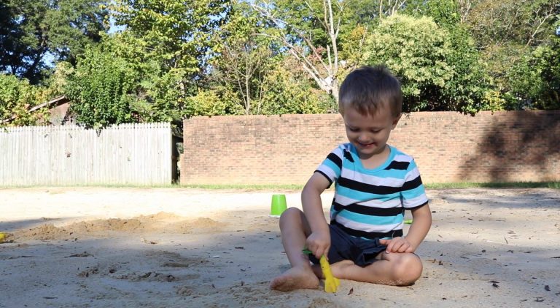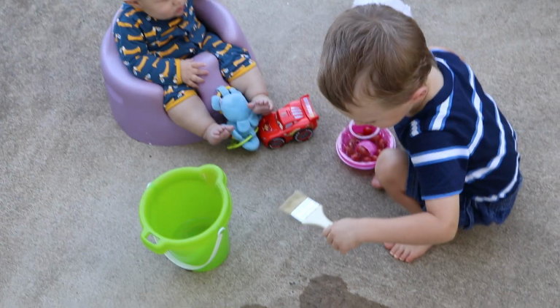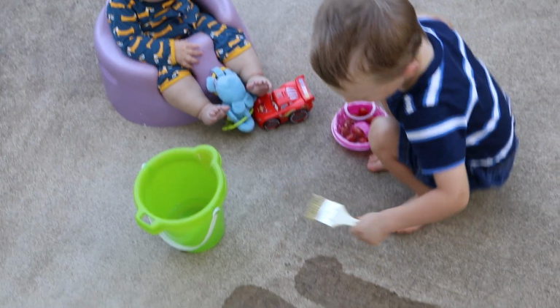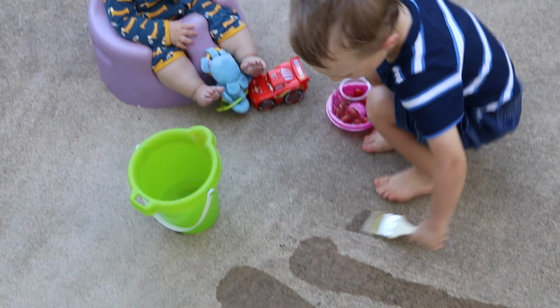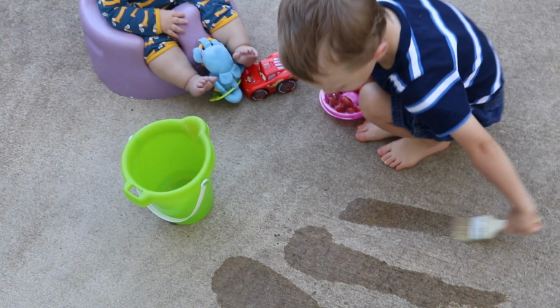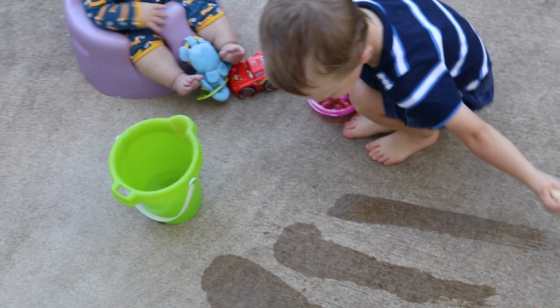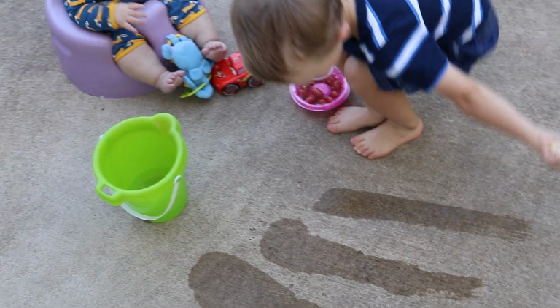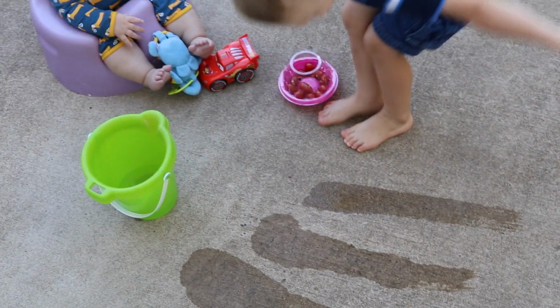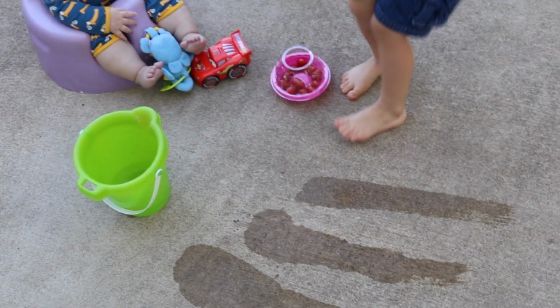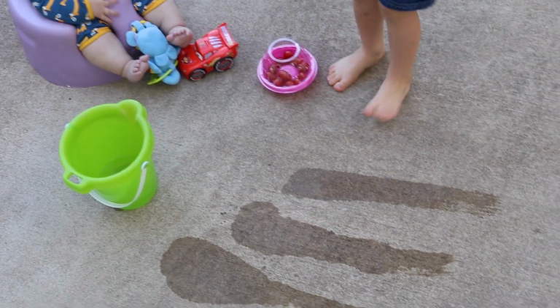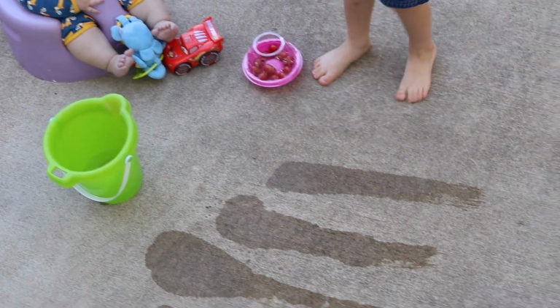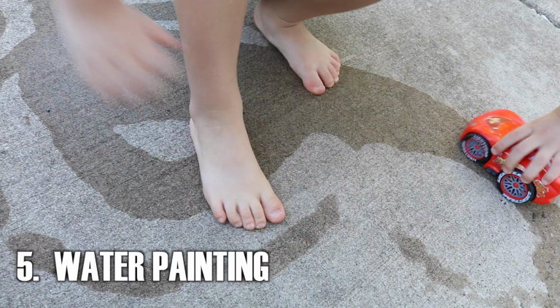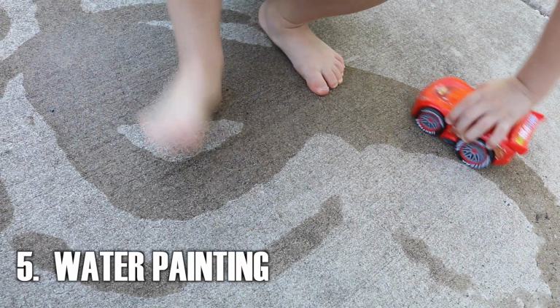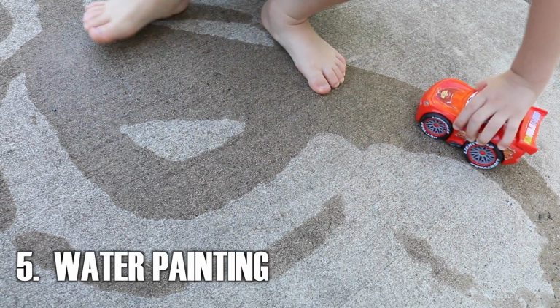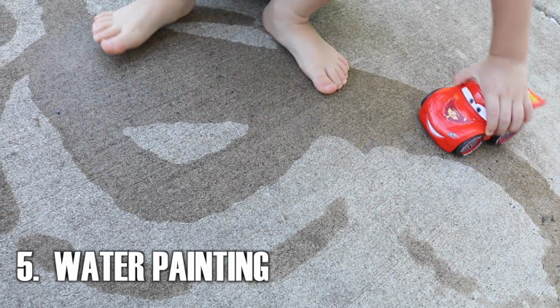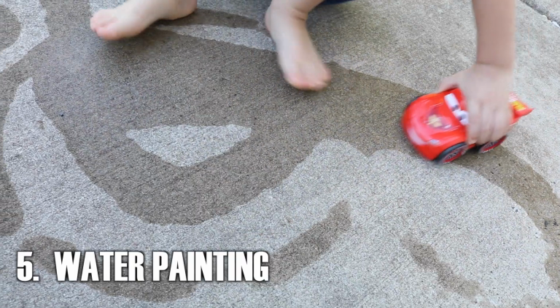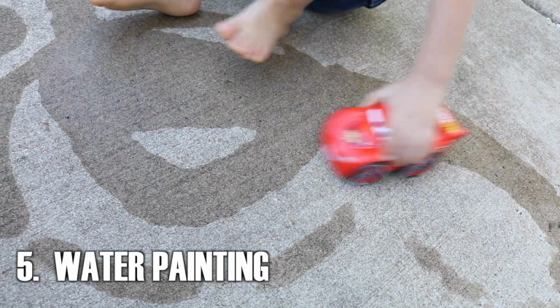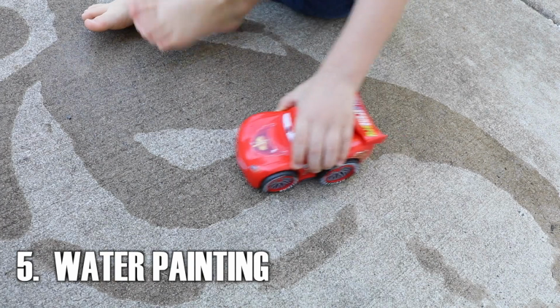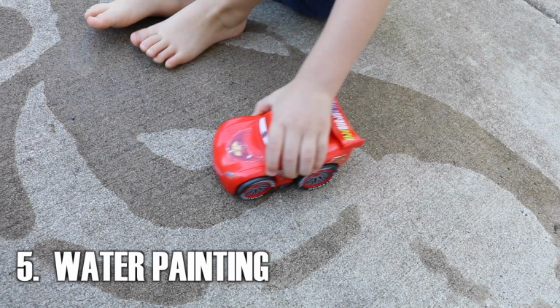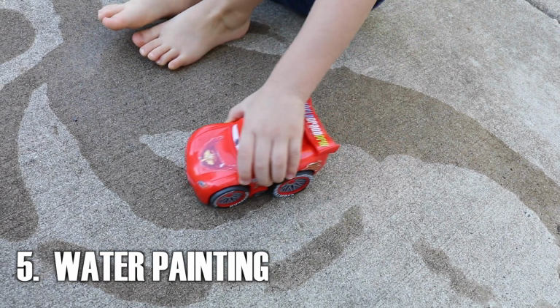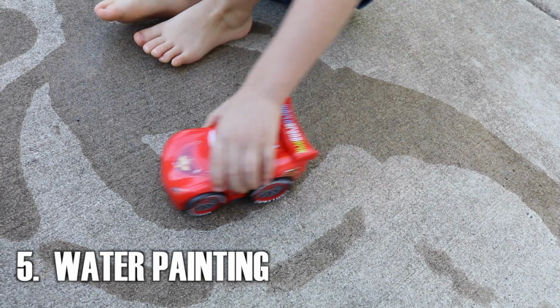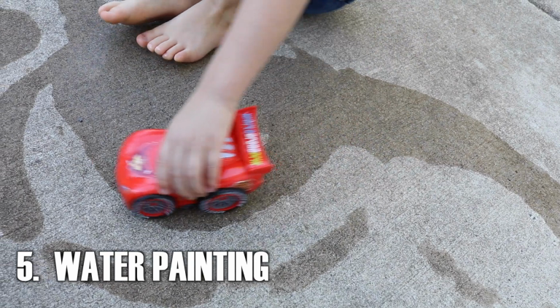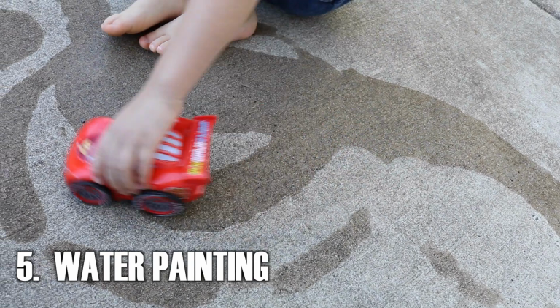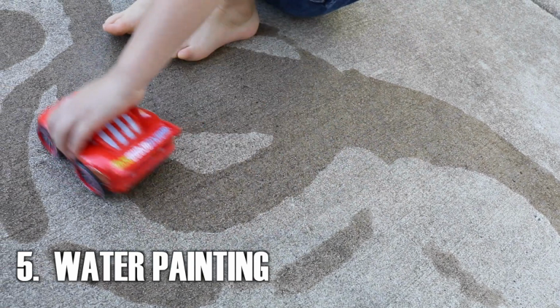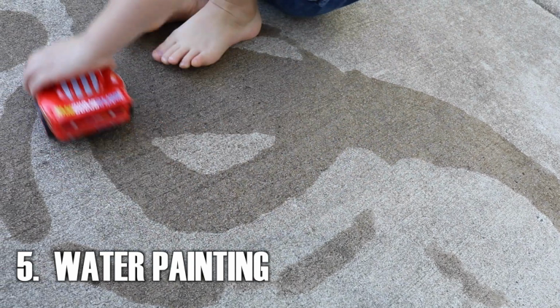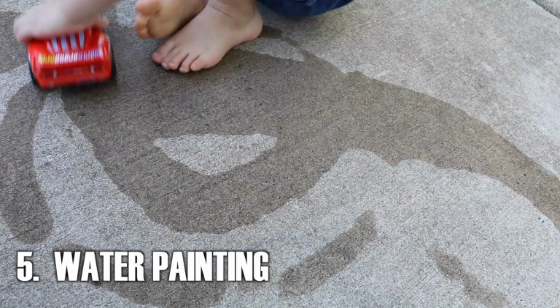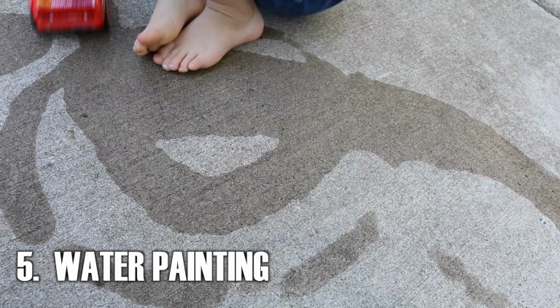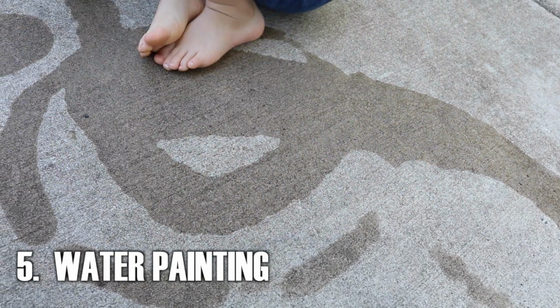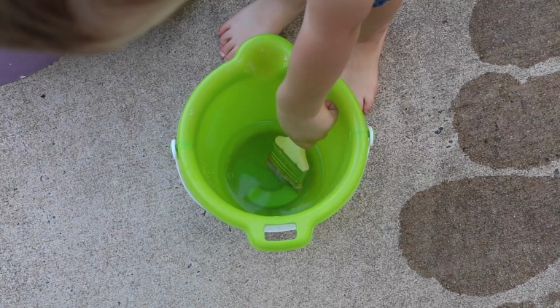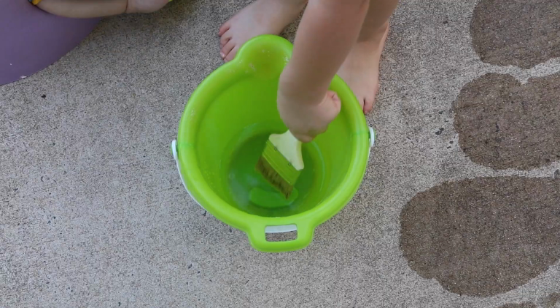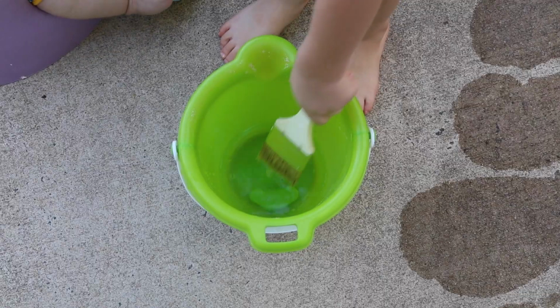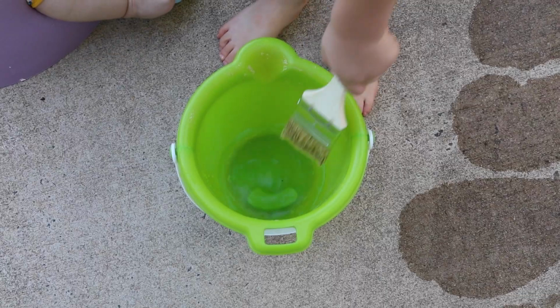Paint the cement with water. Create designs and roadways. It's one of the few painting activities that won't make a mess.